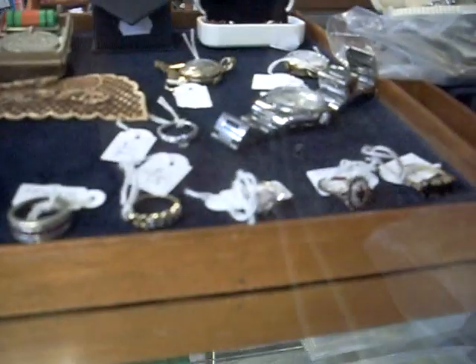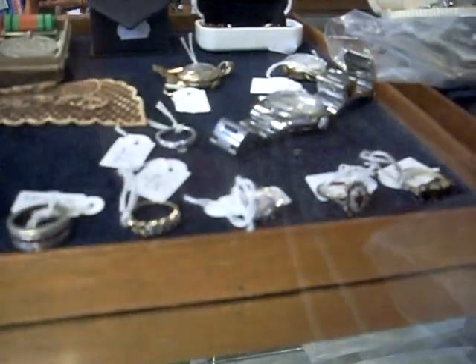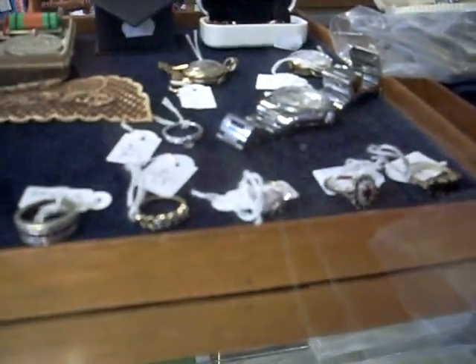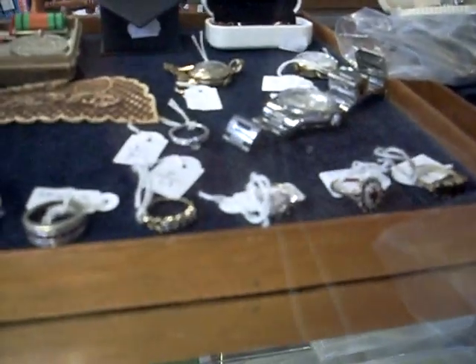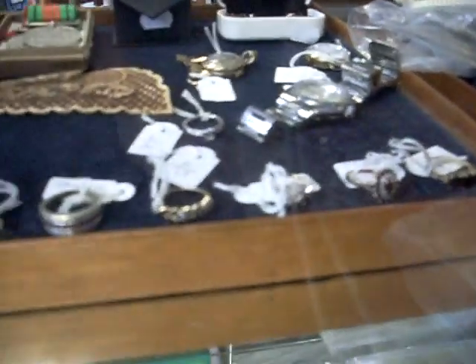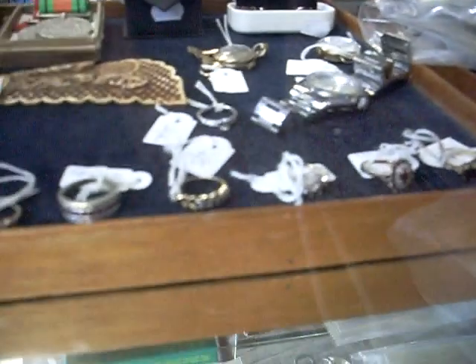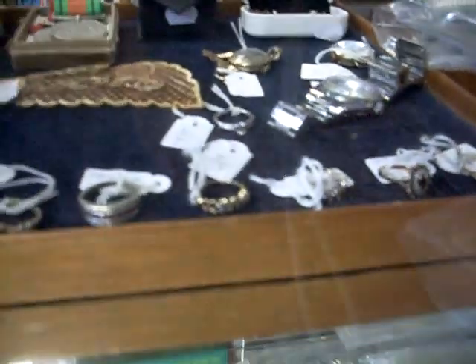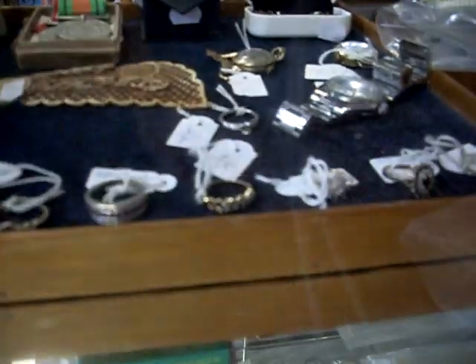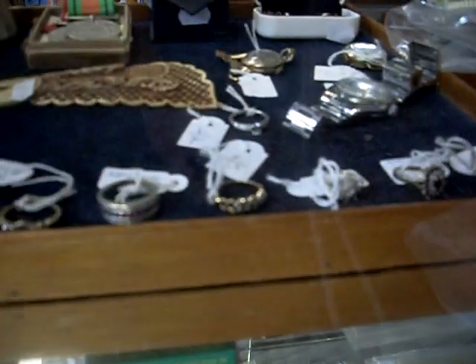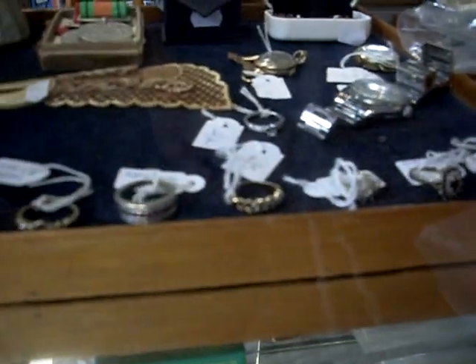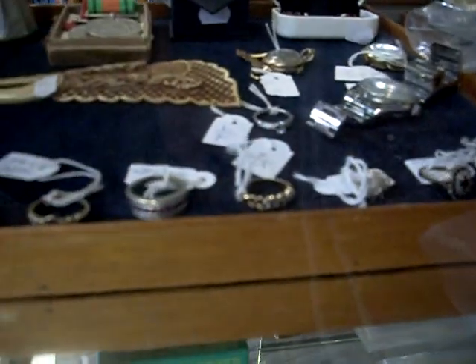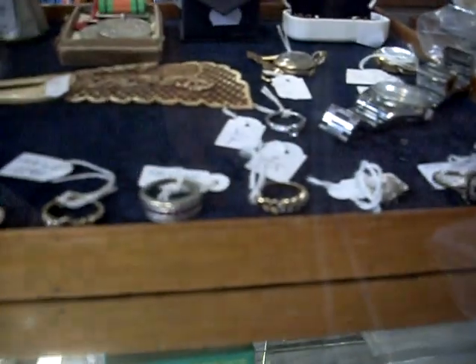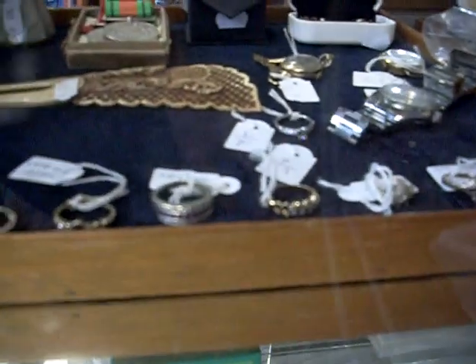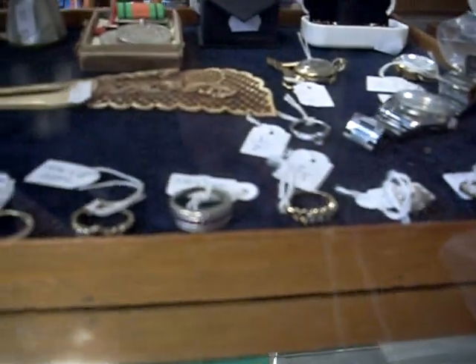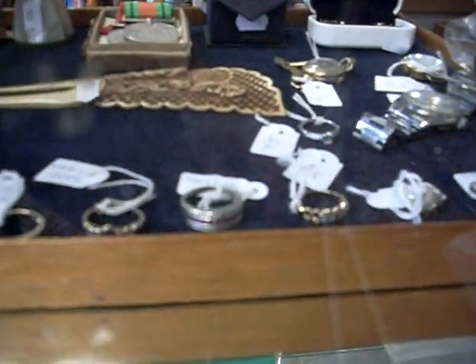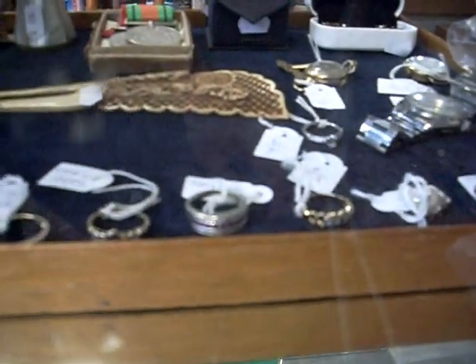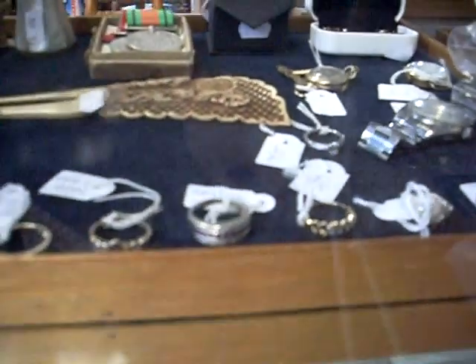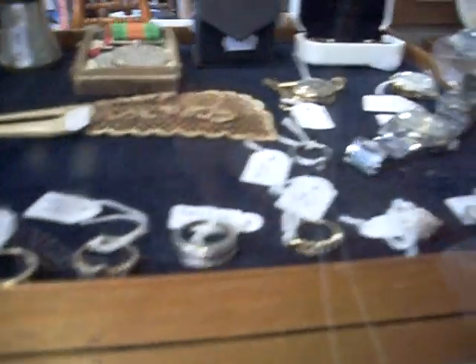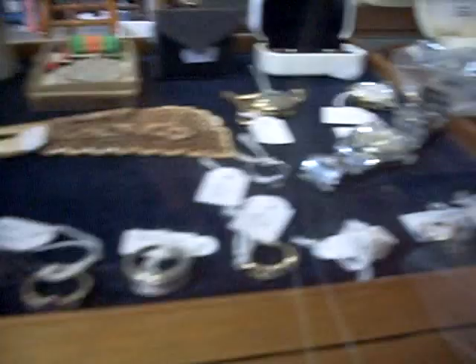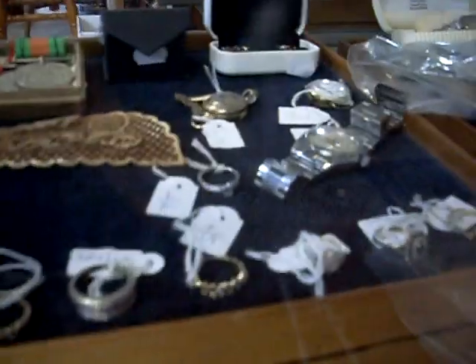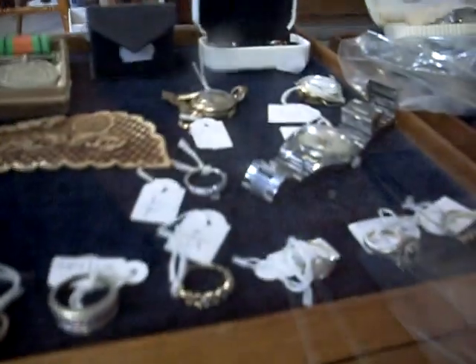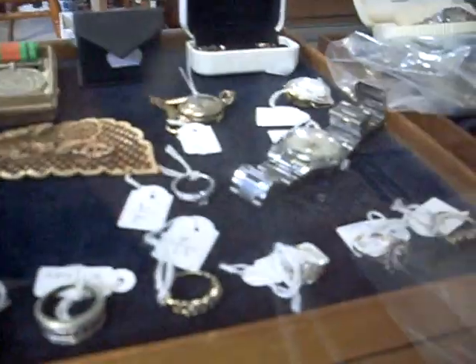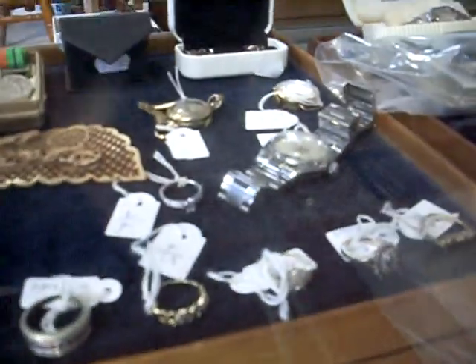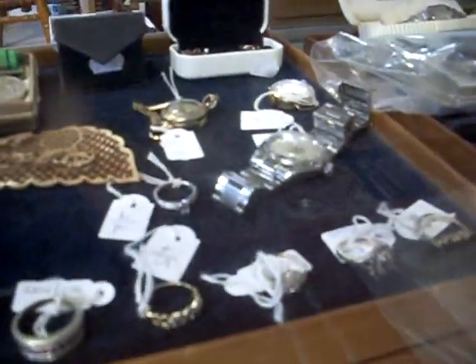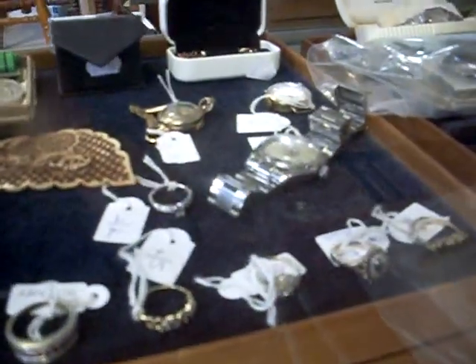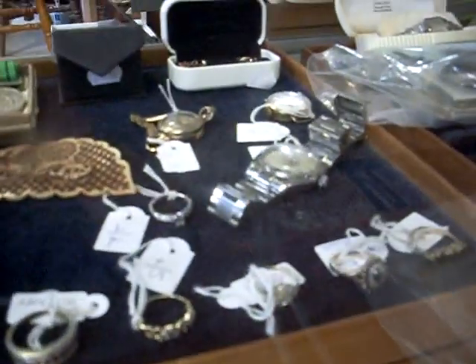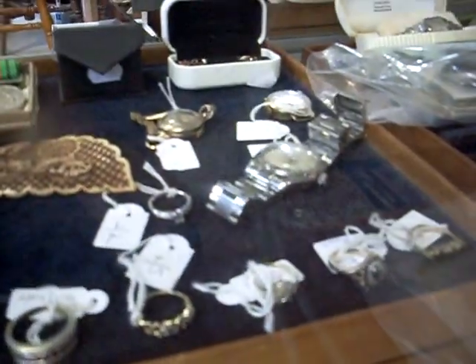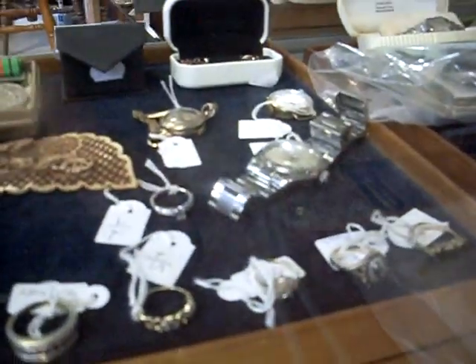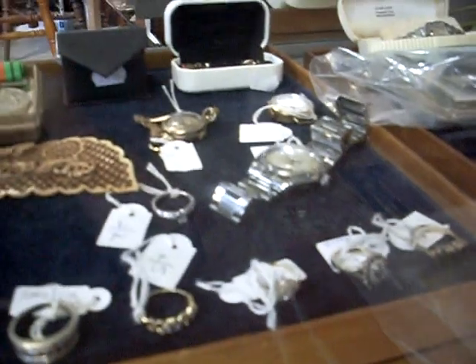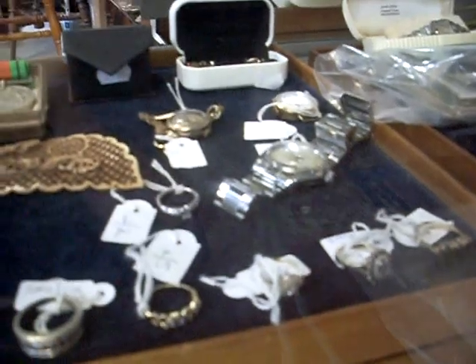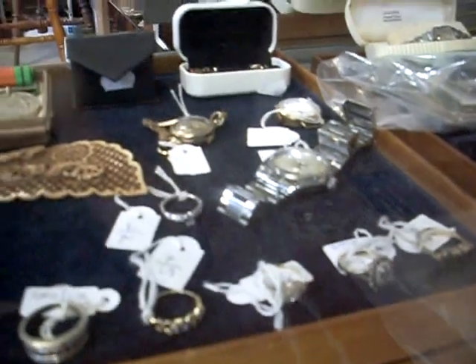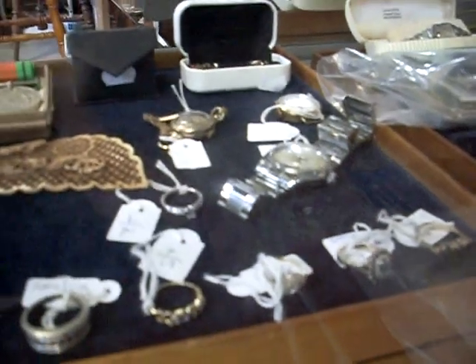Heaps of gold jewellery, all the rings and watches, and there's a nice gents Tudor Oyster Rolex.